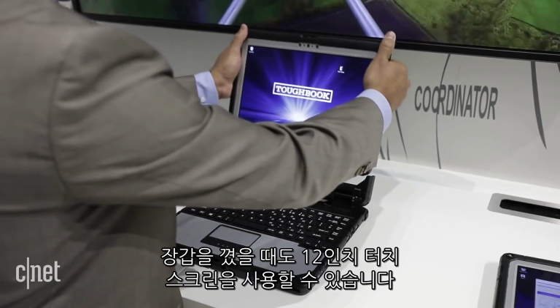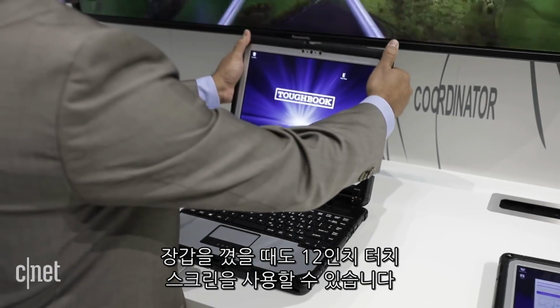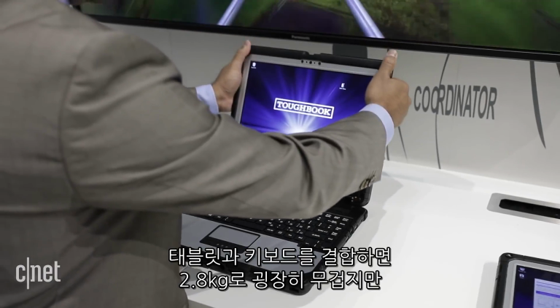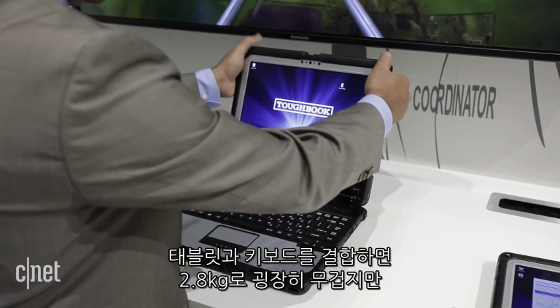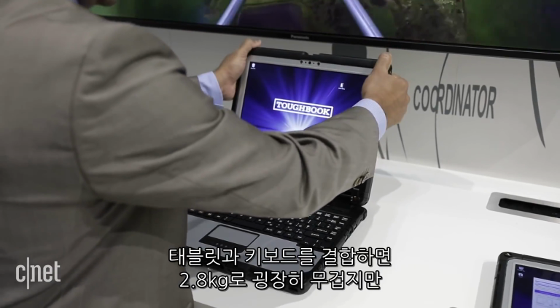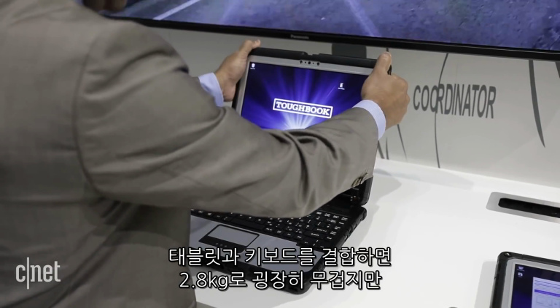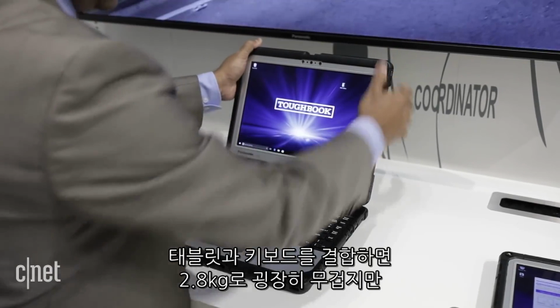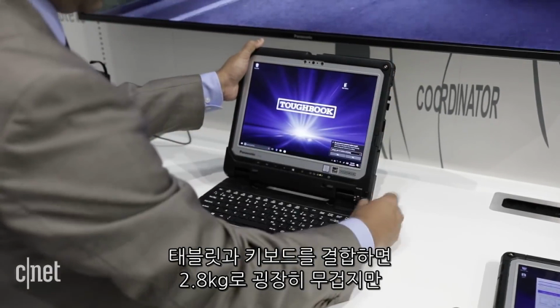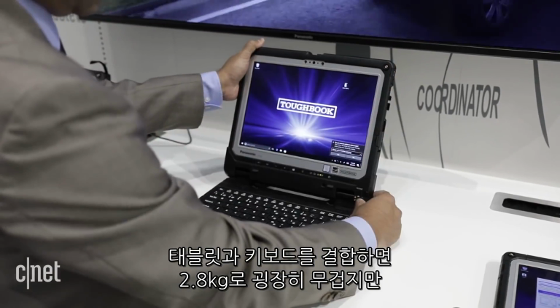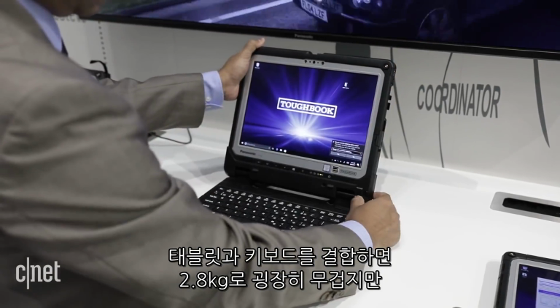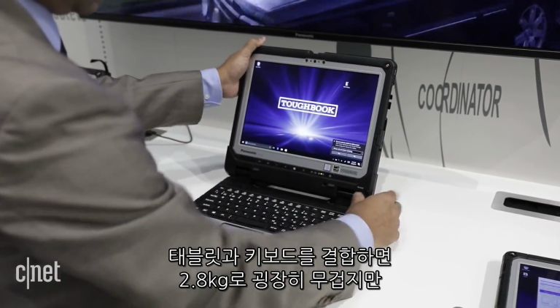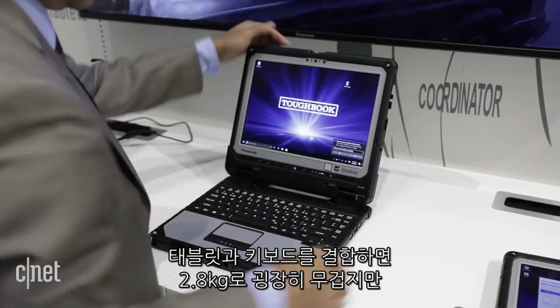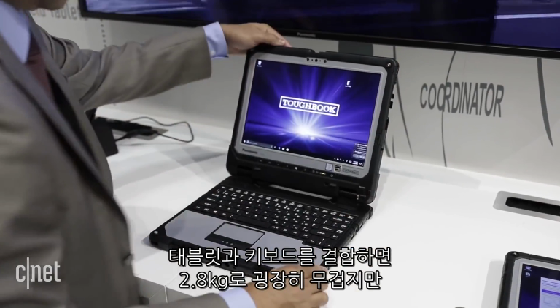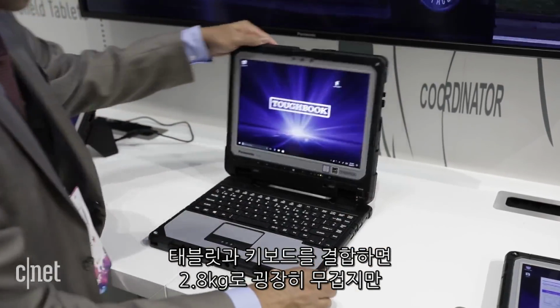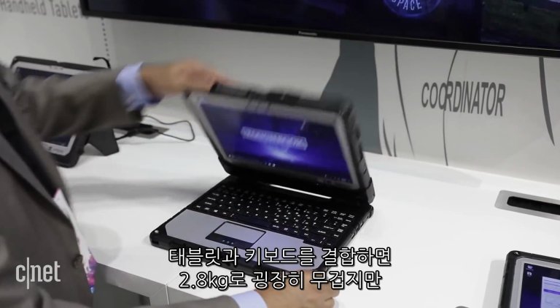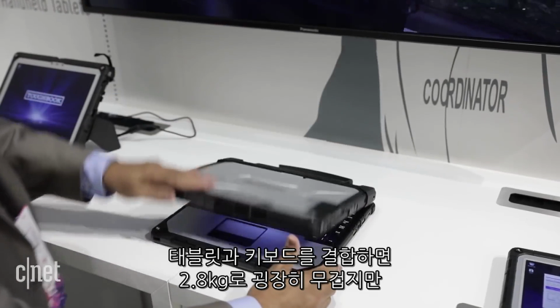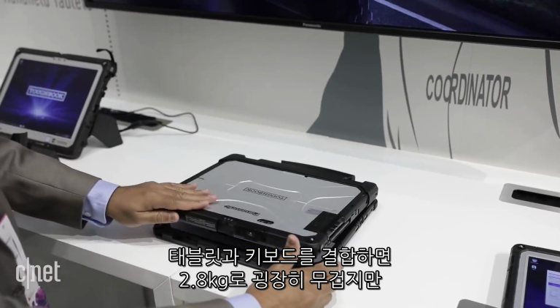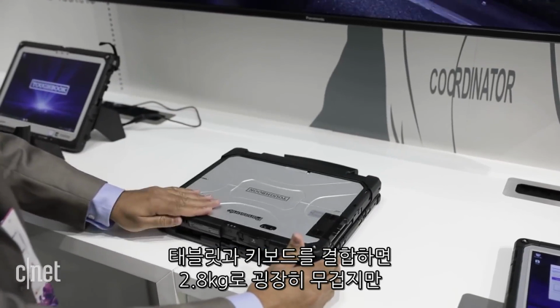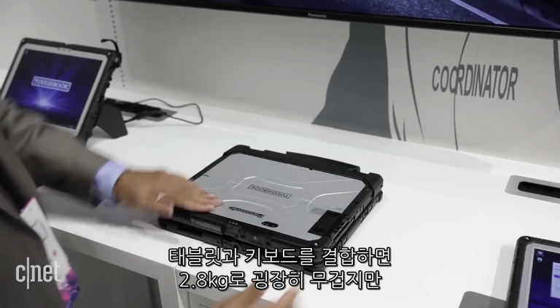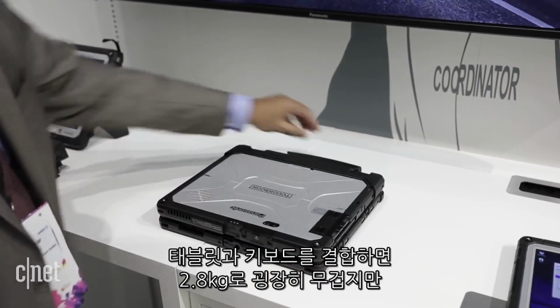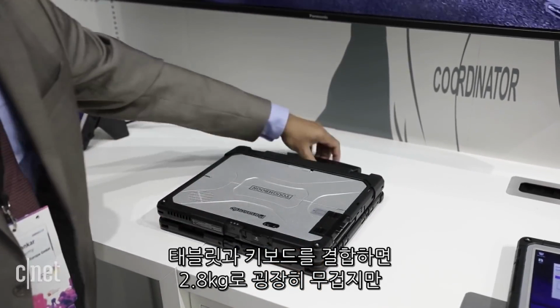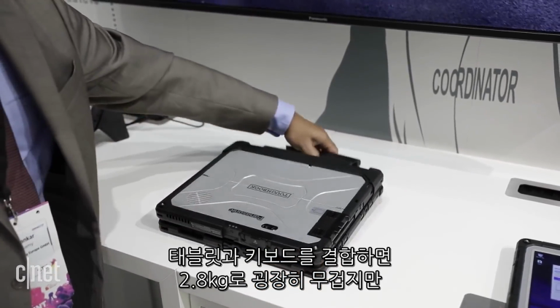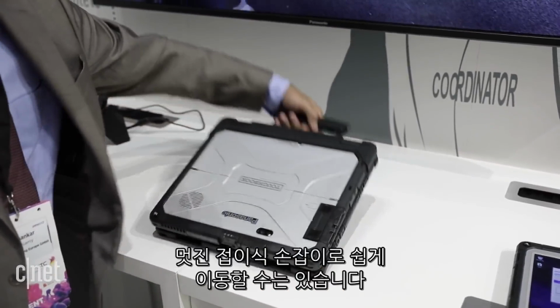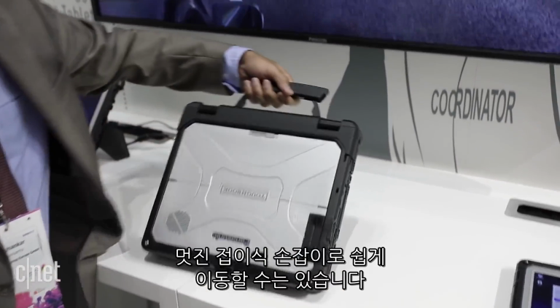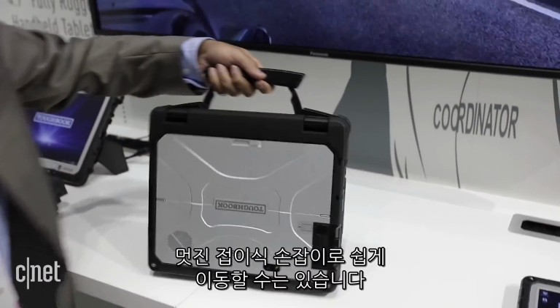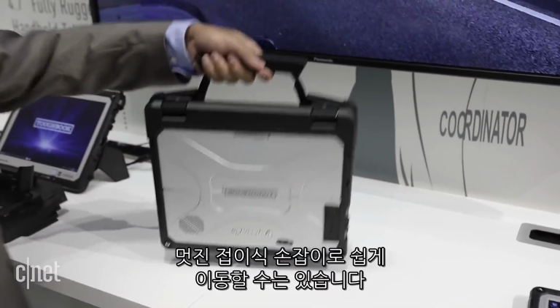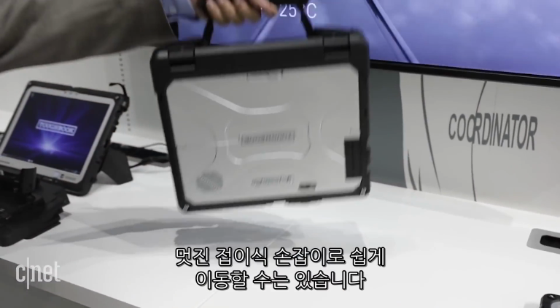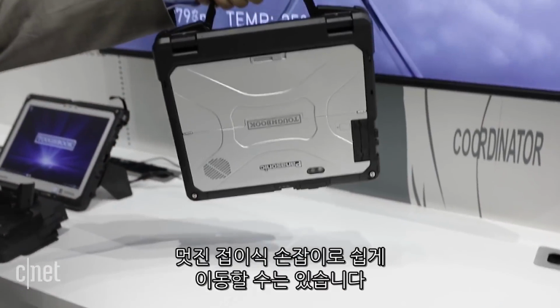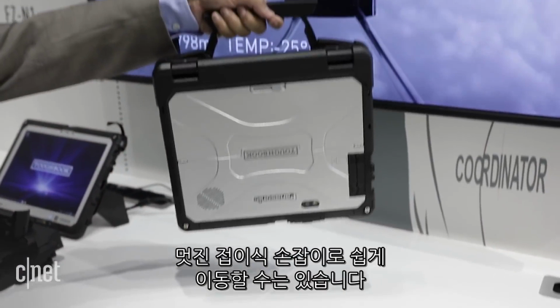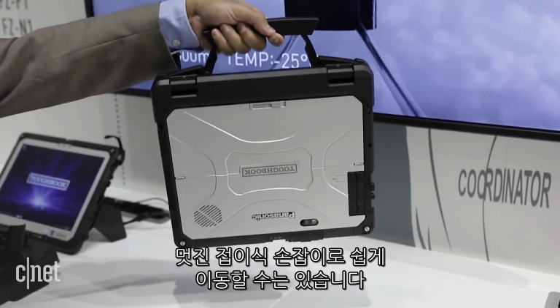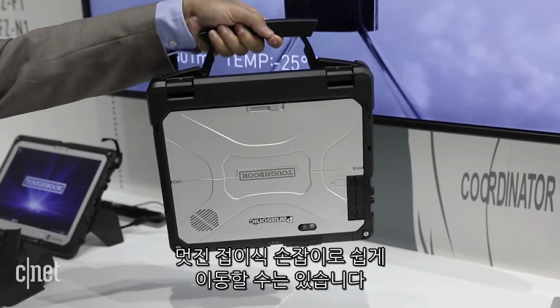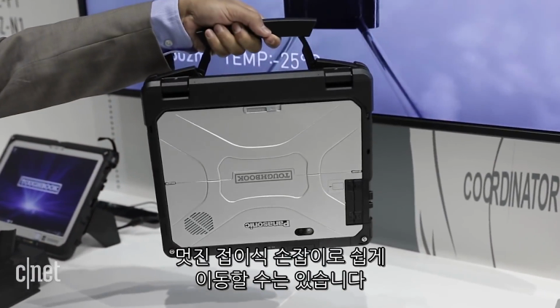When joined, the tablet and keyboard weigh a bulky 6.1 pounds. That will weigh down a shoulder bag, but the nifty folding handle makes it easier to take it on the go.